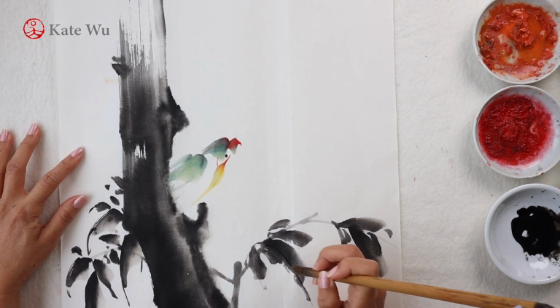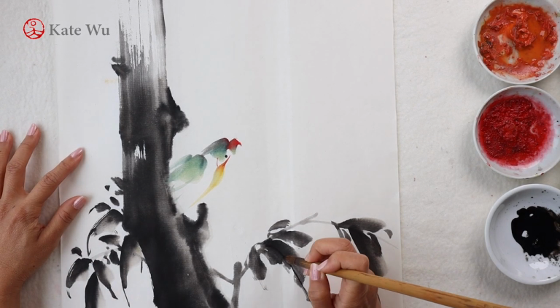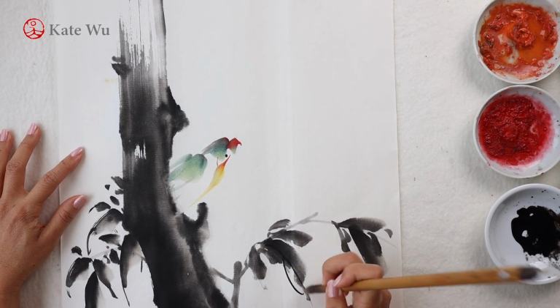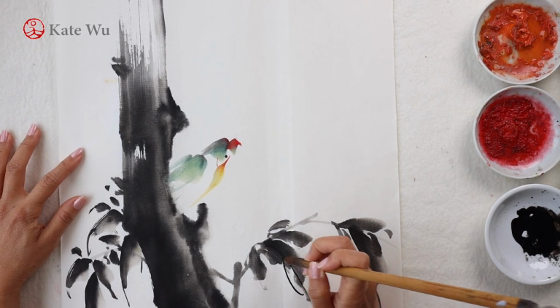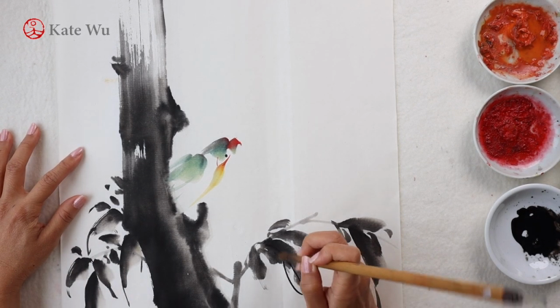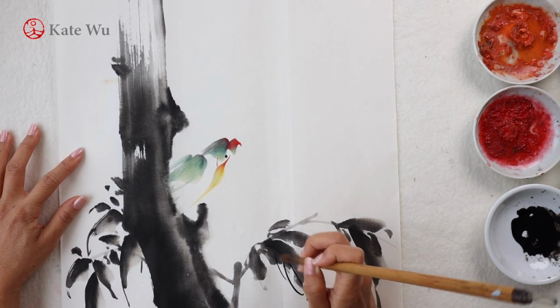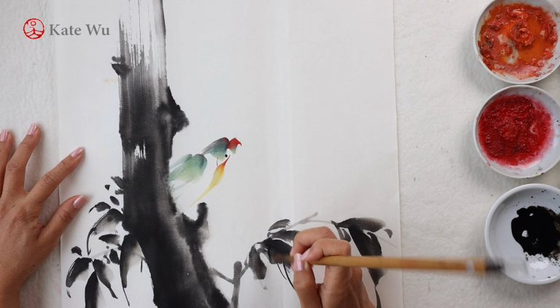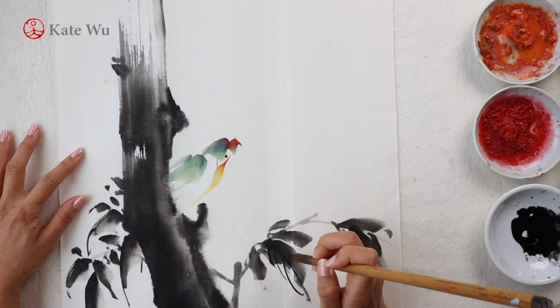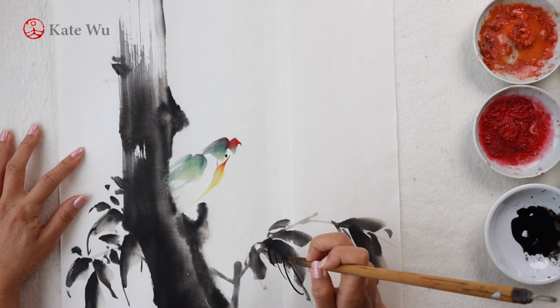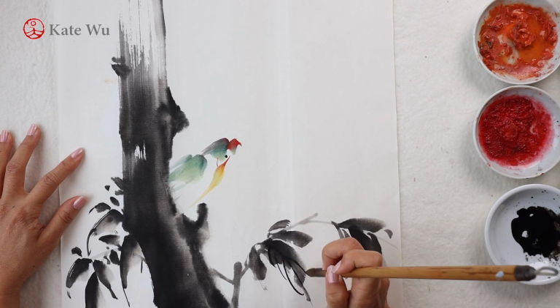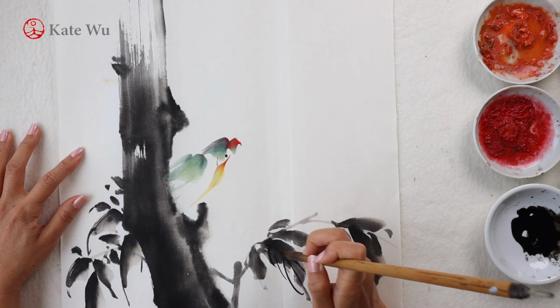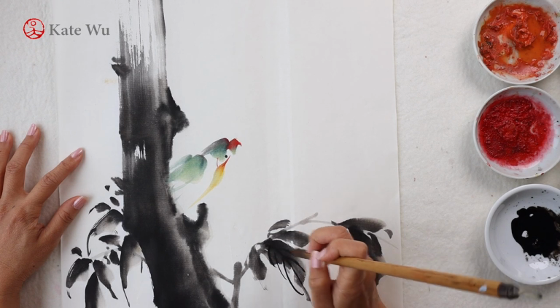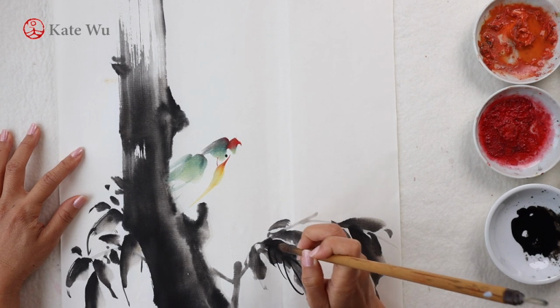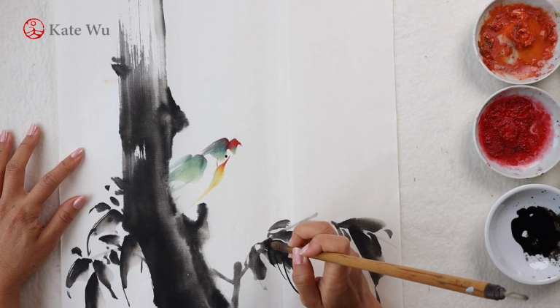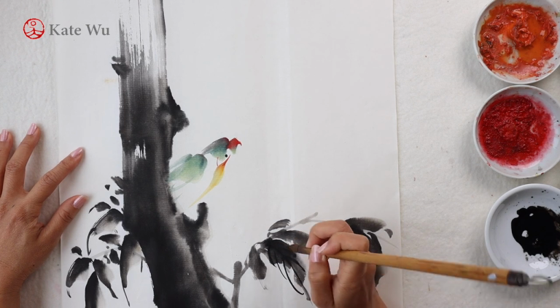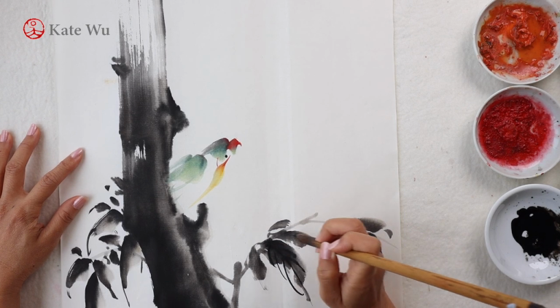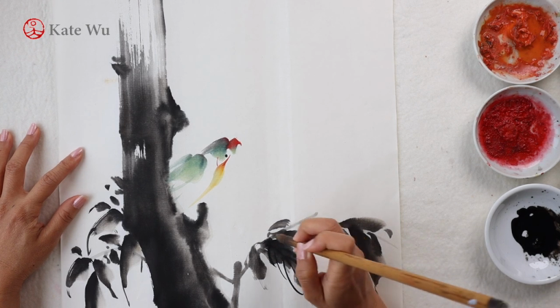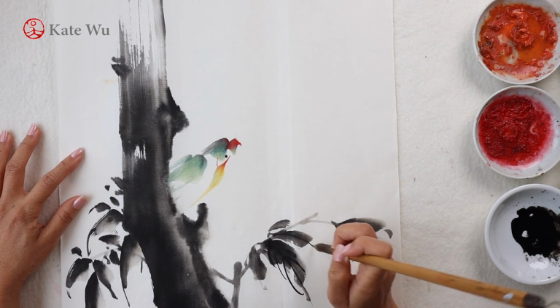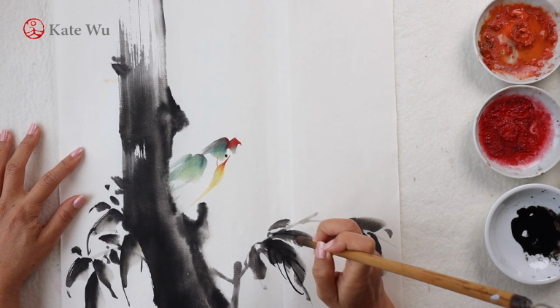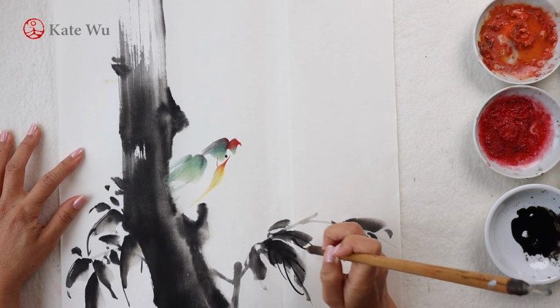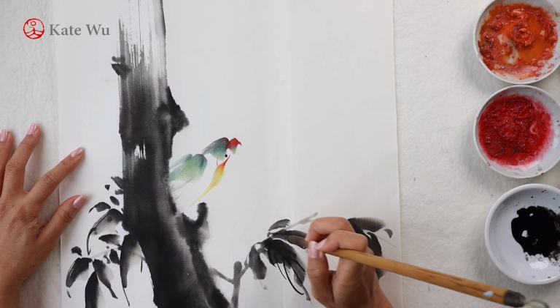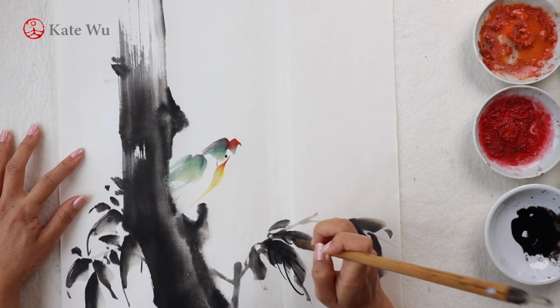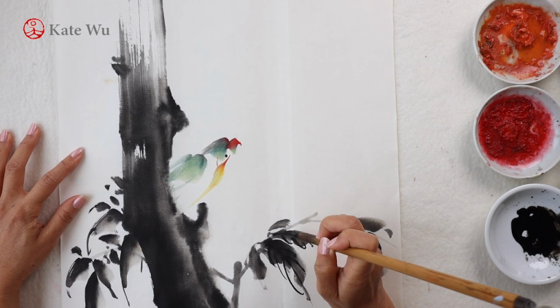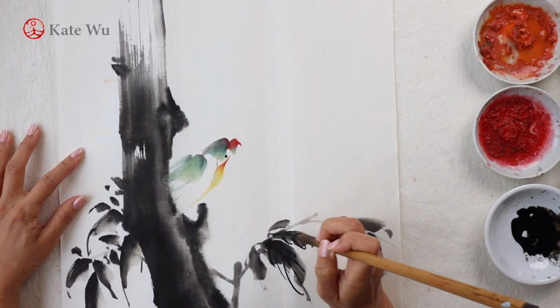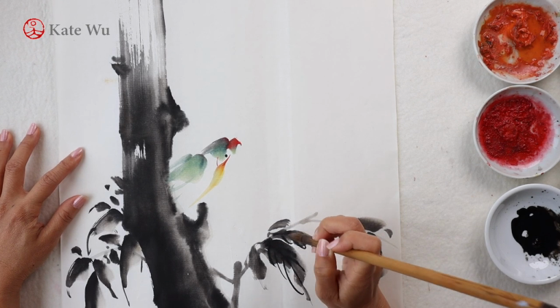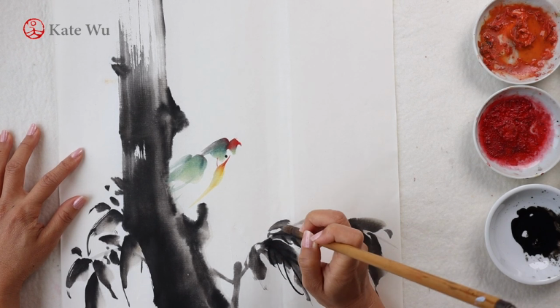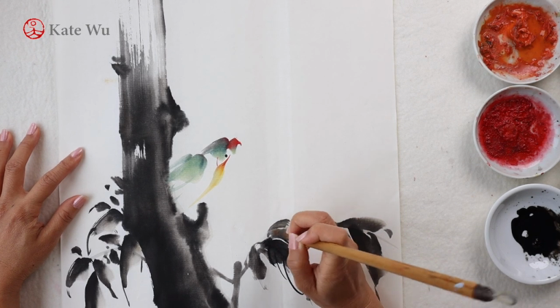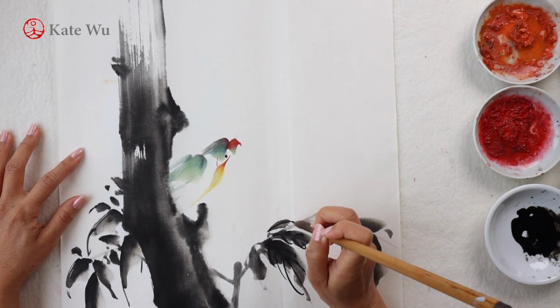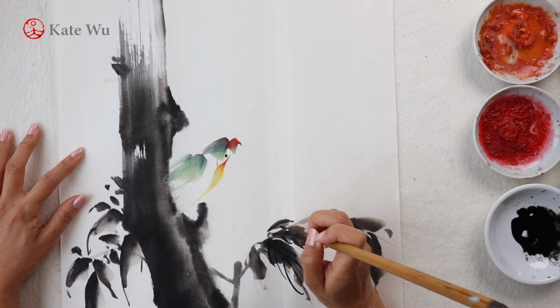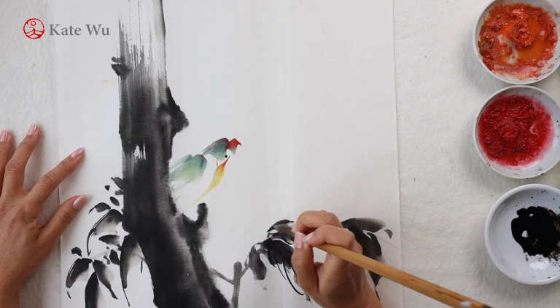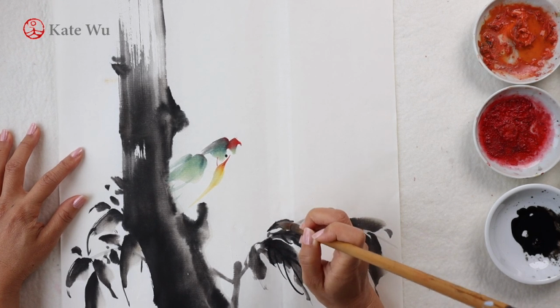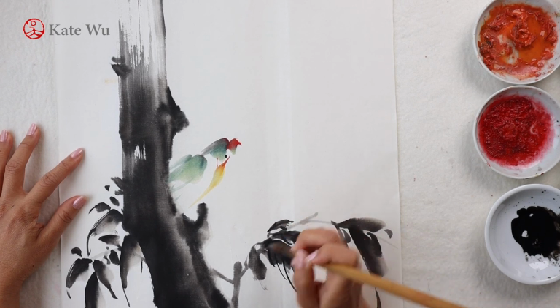I like the texture of the tree trunk and I do not want to cover it. Now I'm getting some dark ink to paint the veins of the leaves.